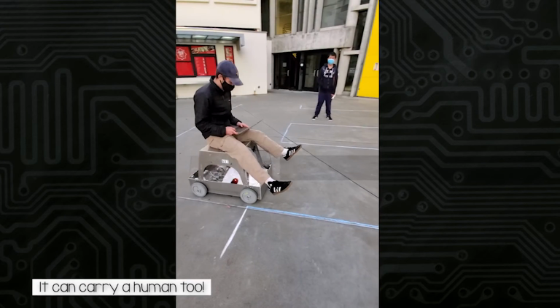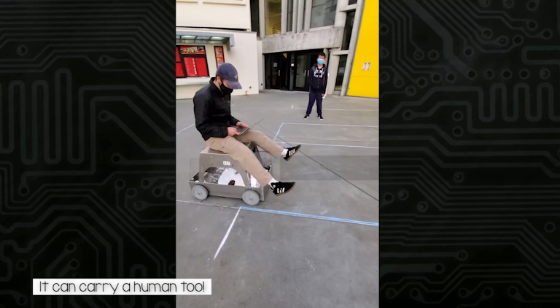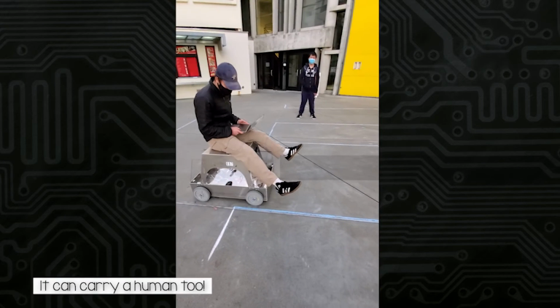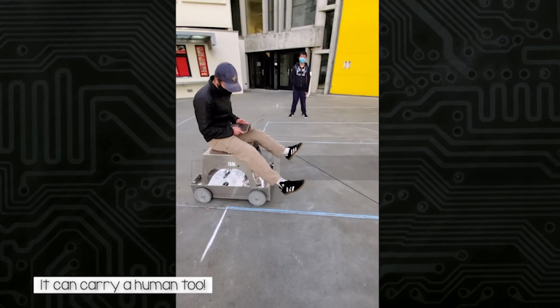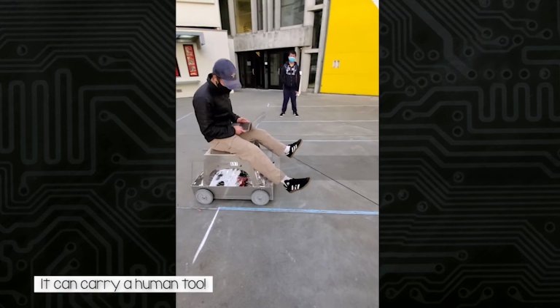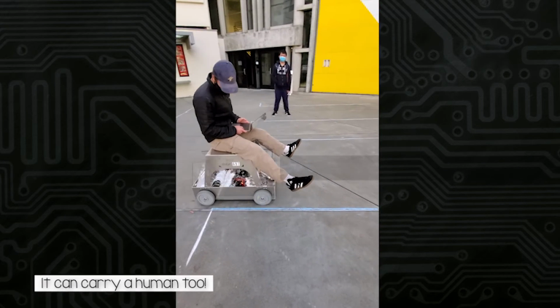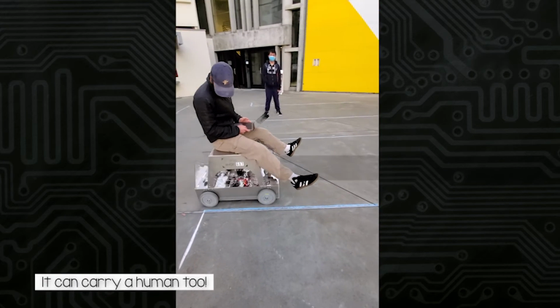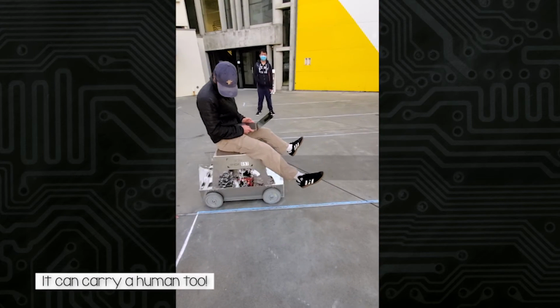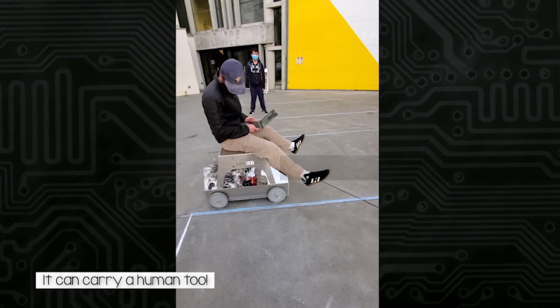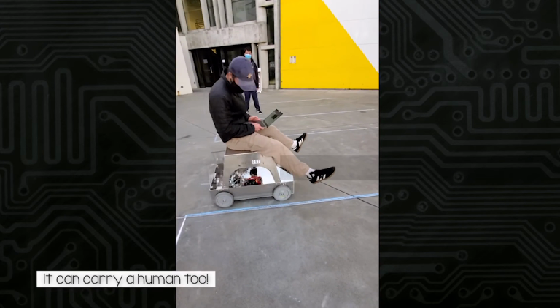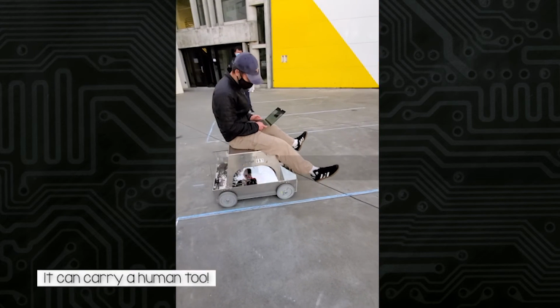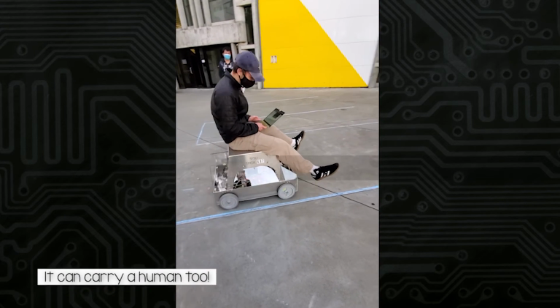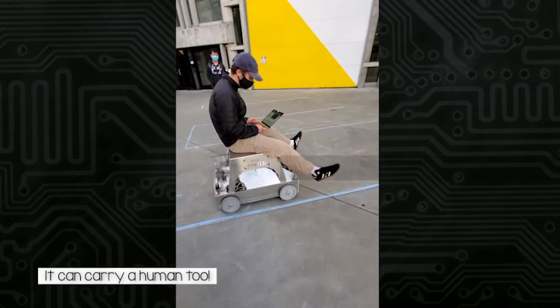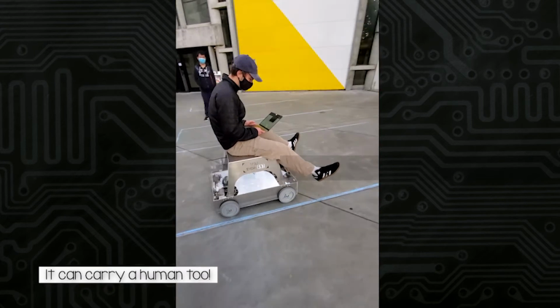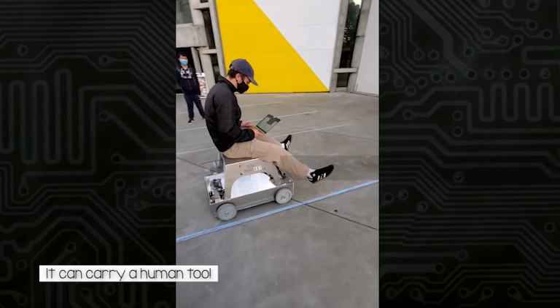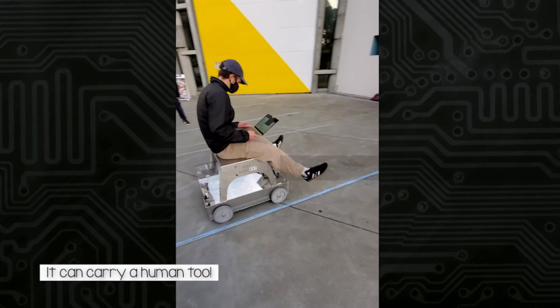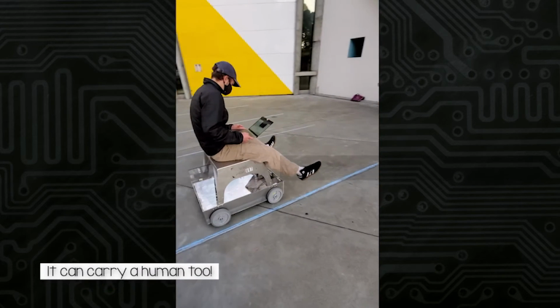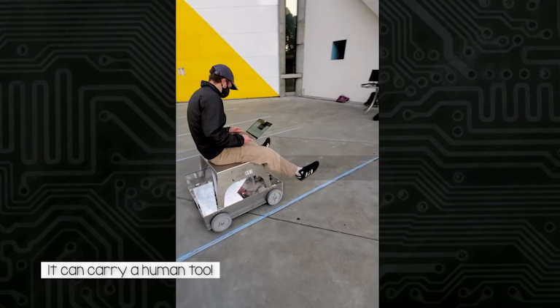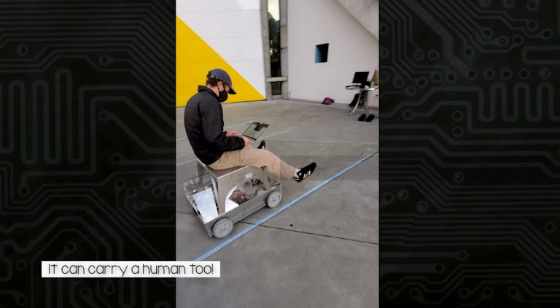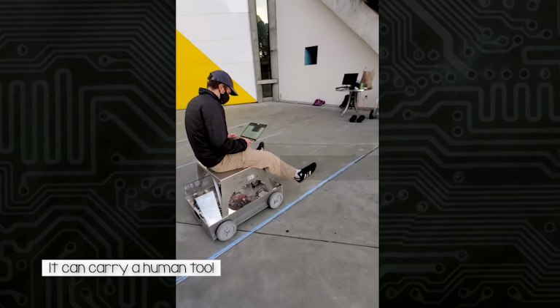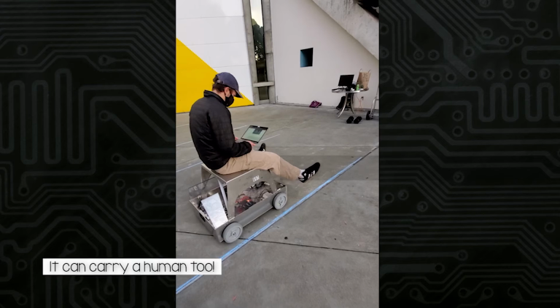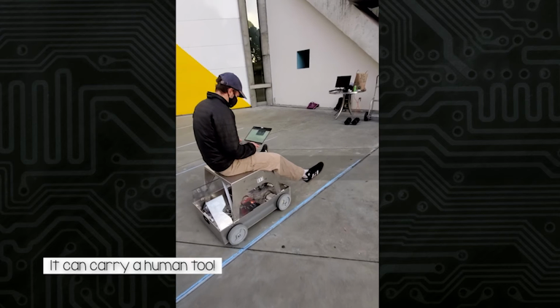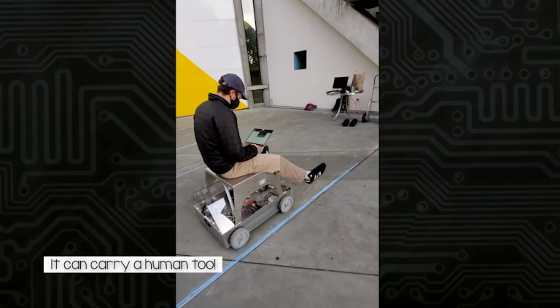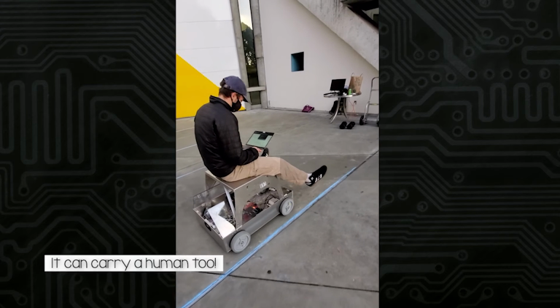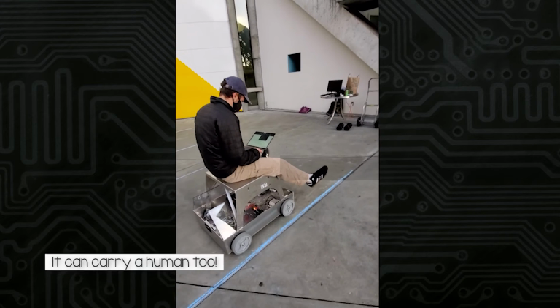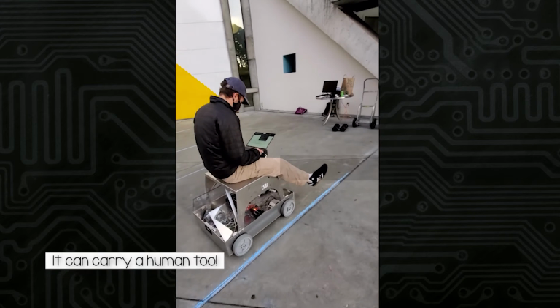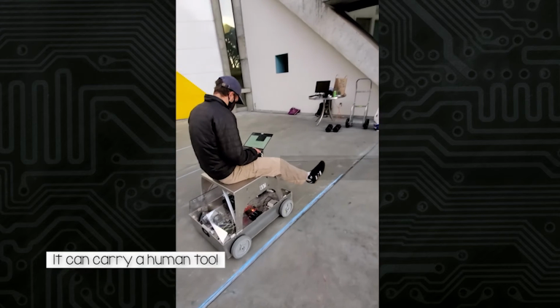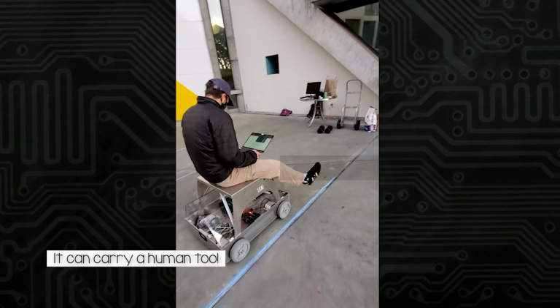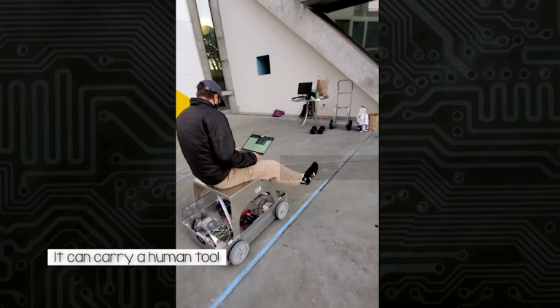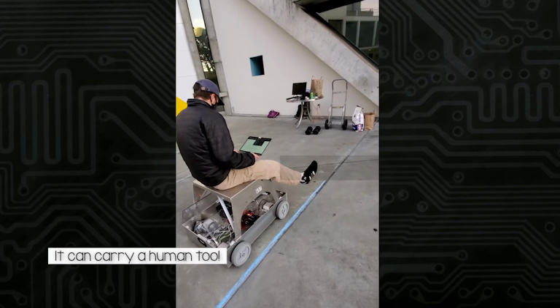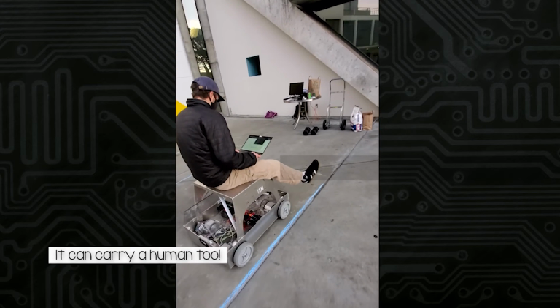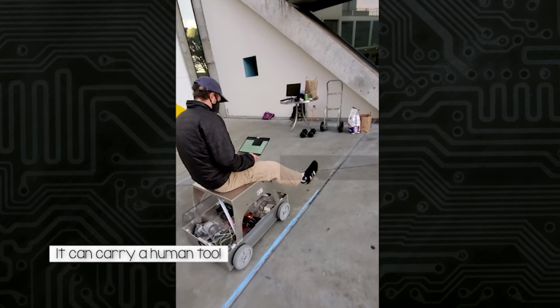Aside from all of those things the cart can do, guess what — it can carry a human too.